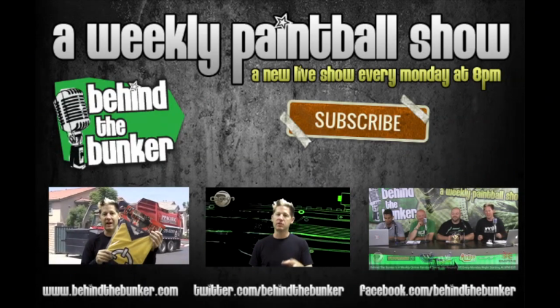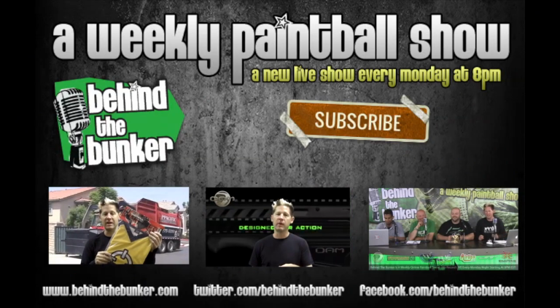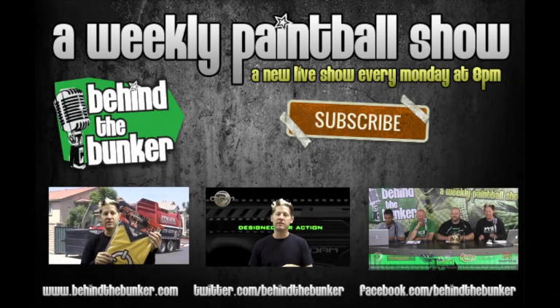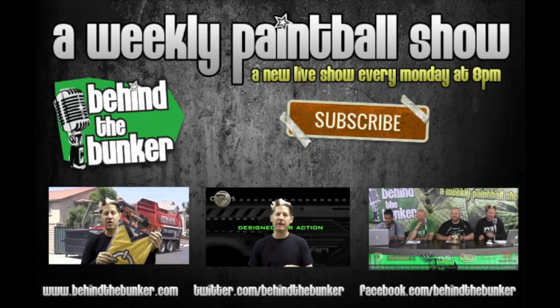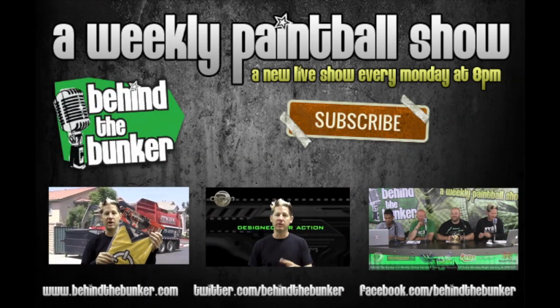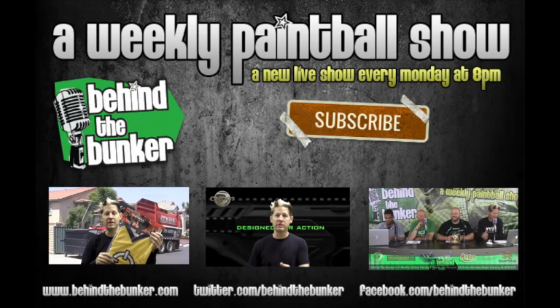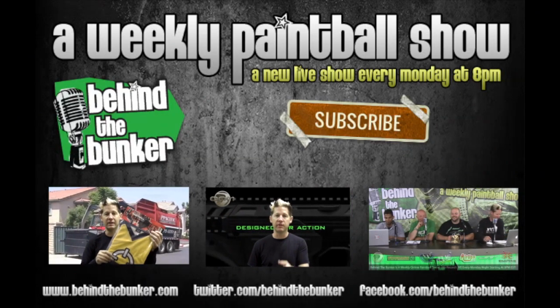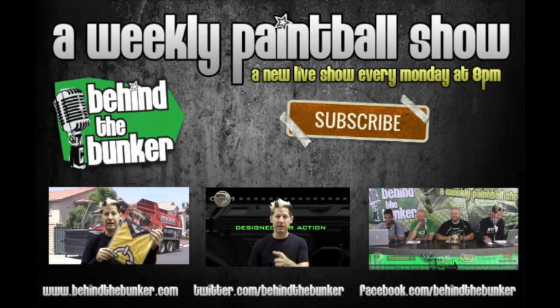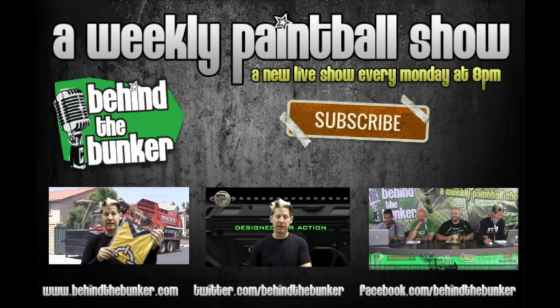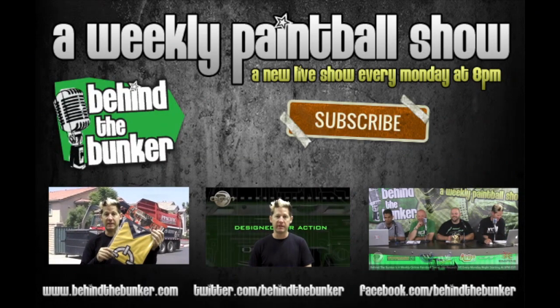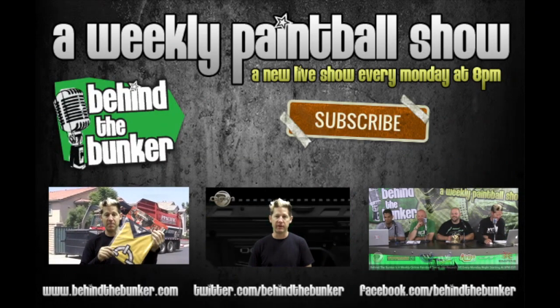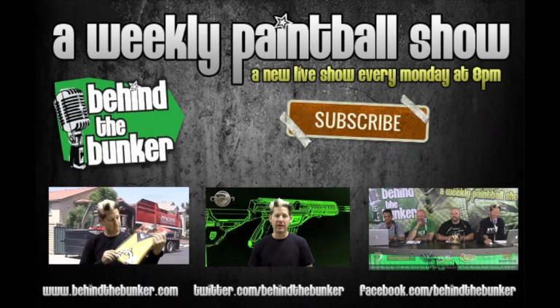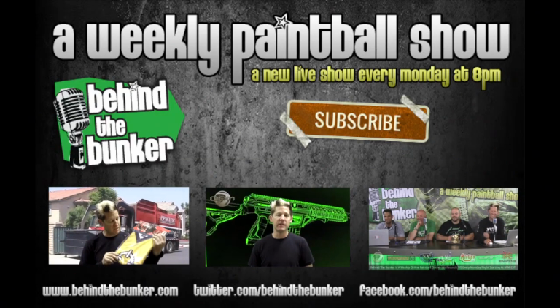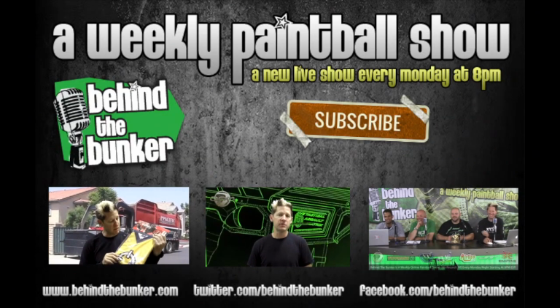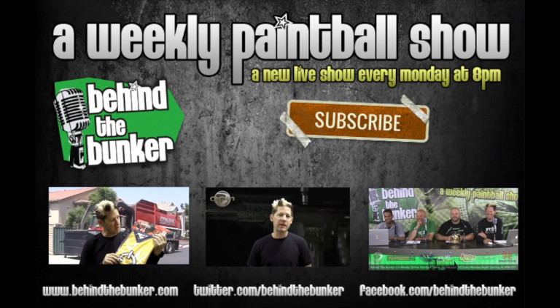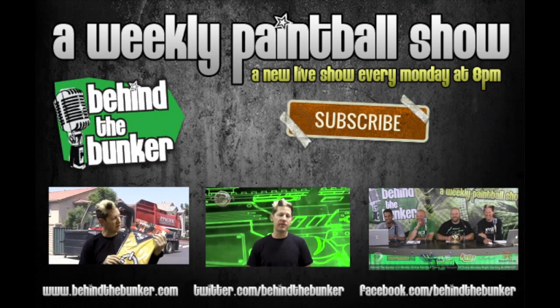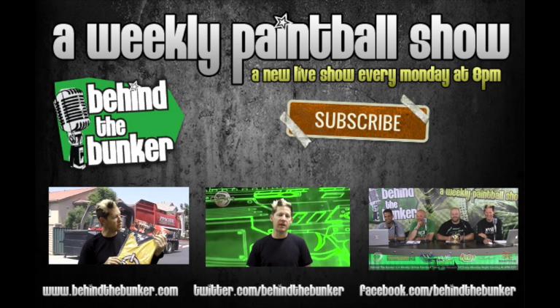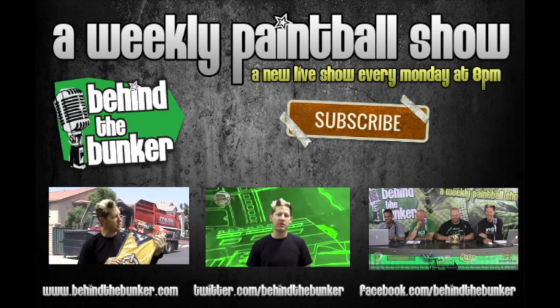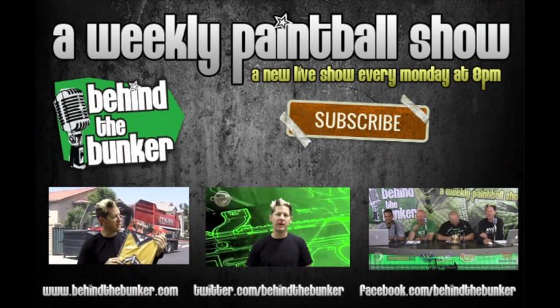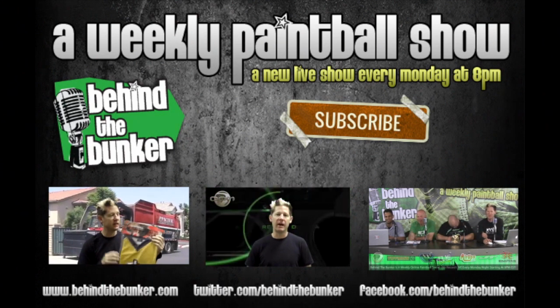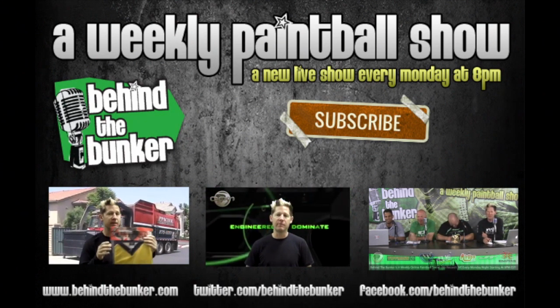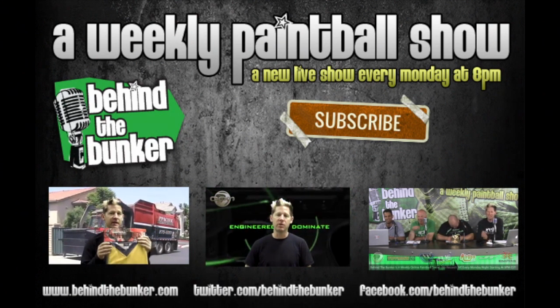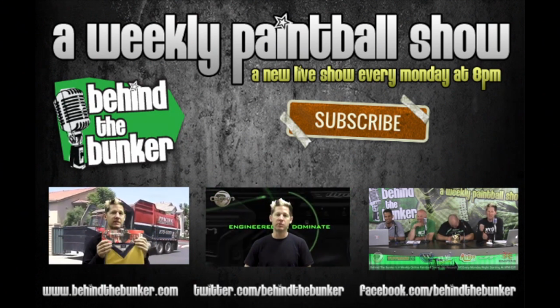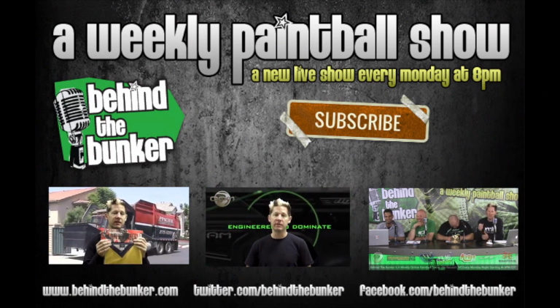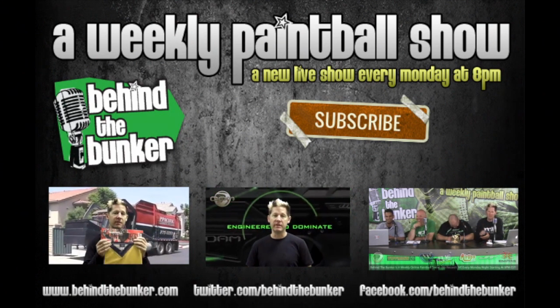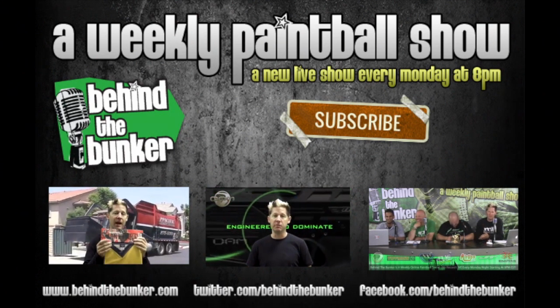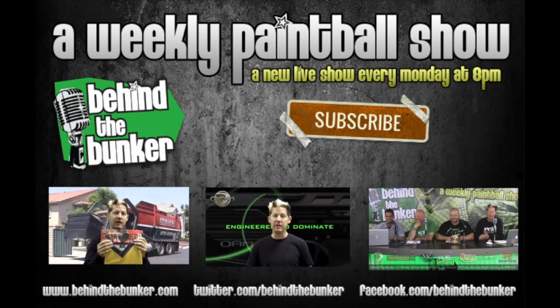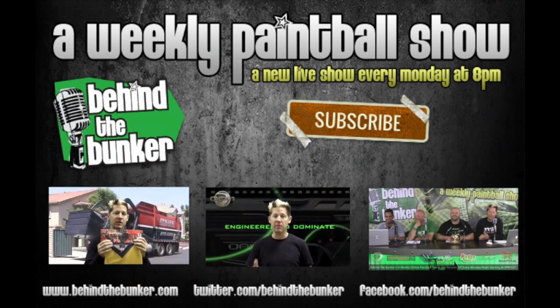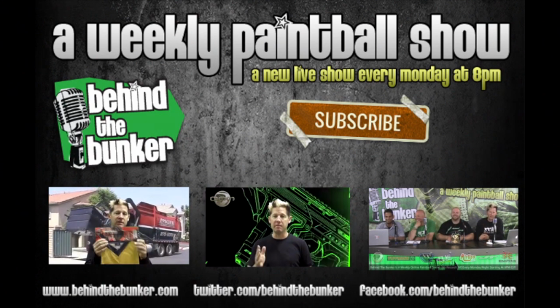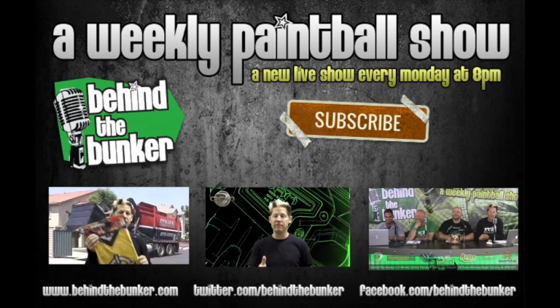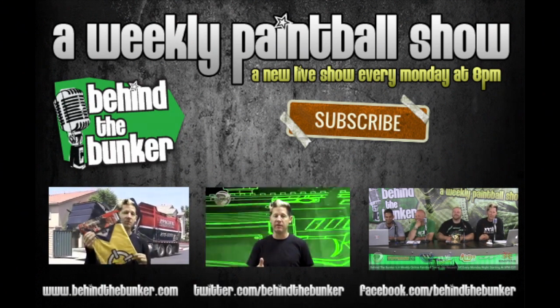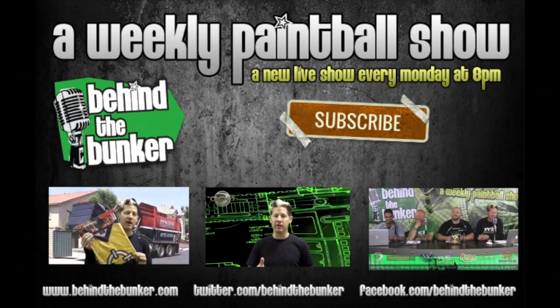Hey guys, thanks for watching. Don't forget to hit subscribe and click the links below to watch more videos from Behind the Bunker.